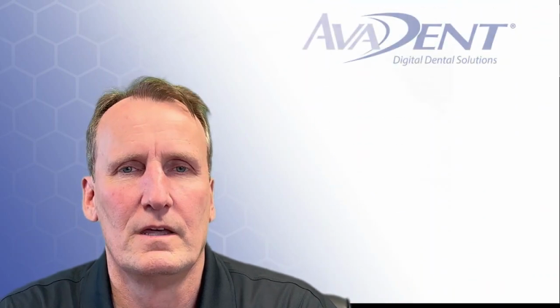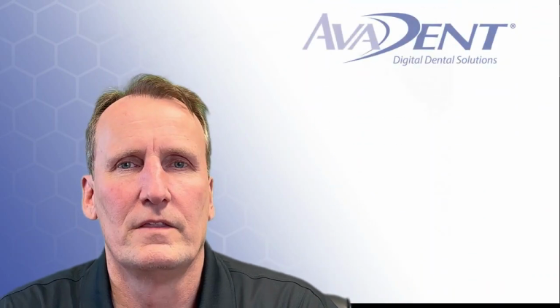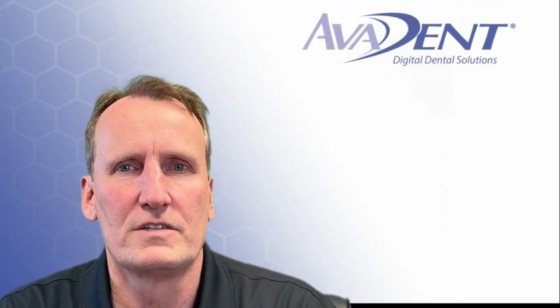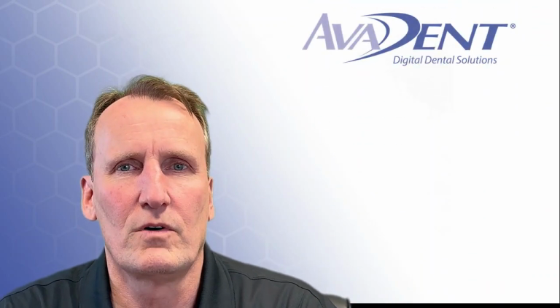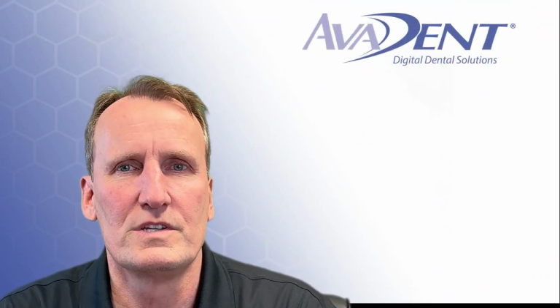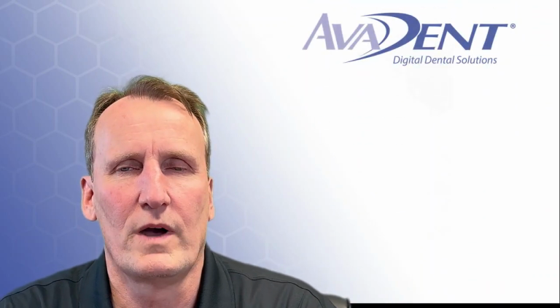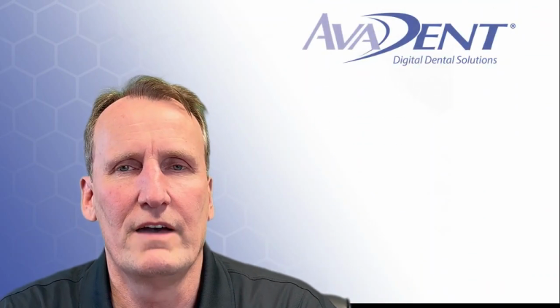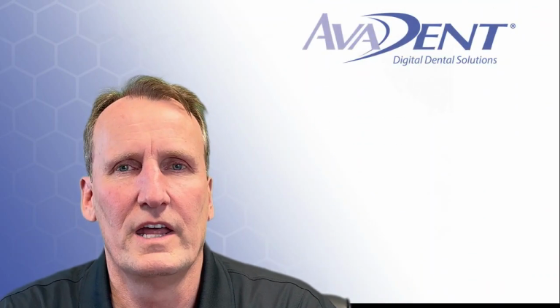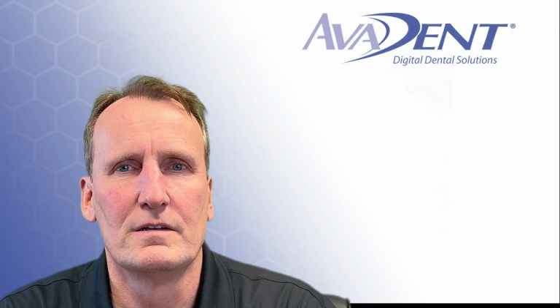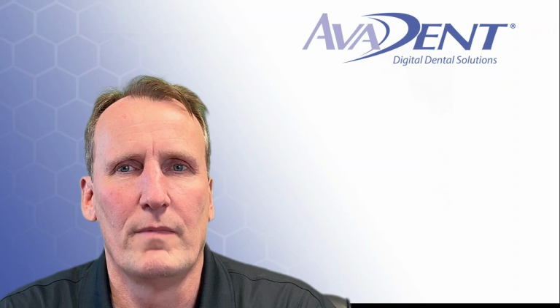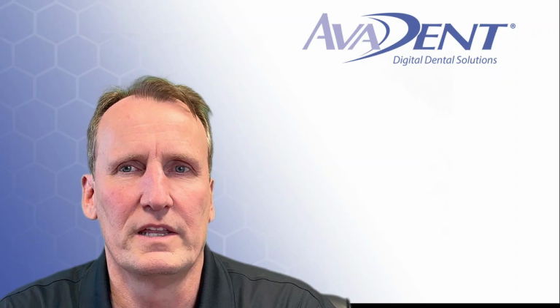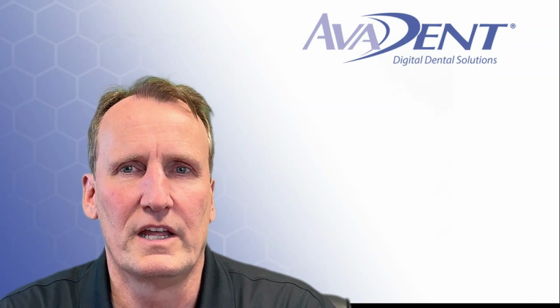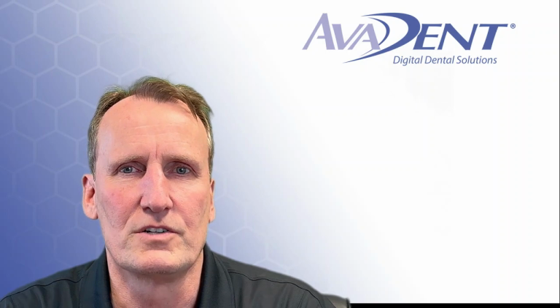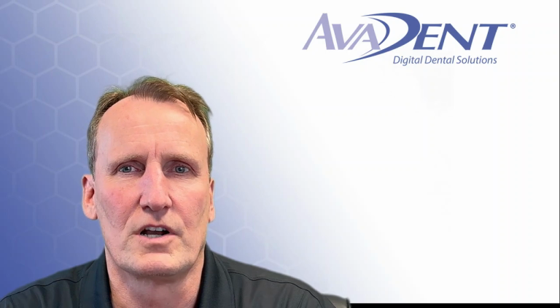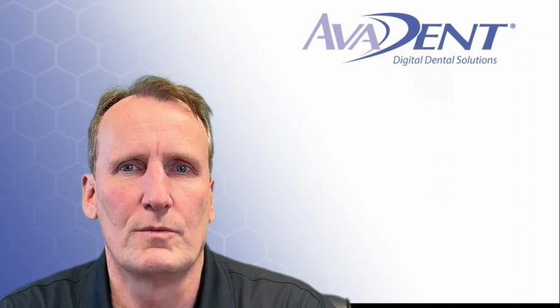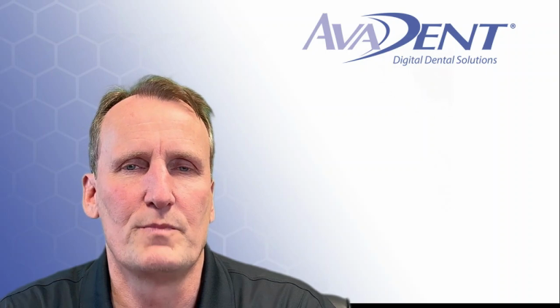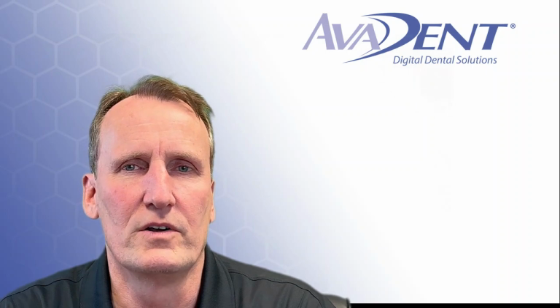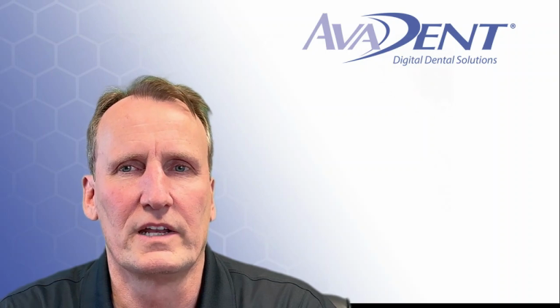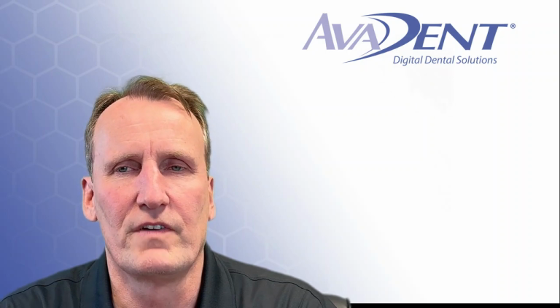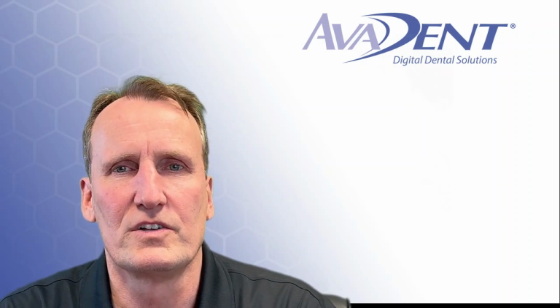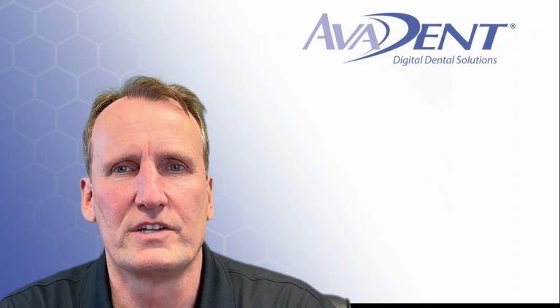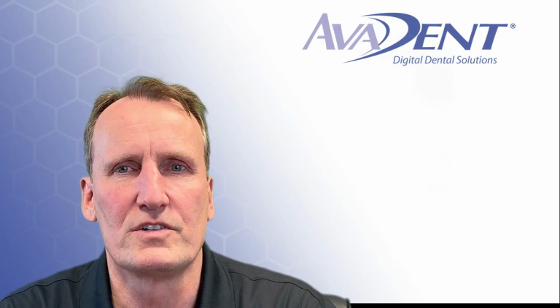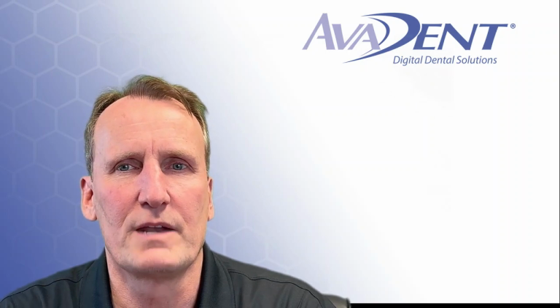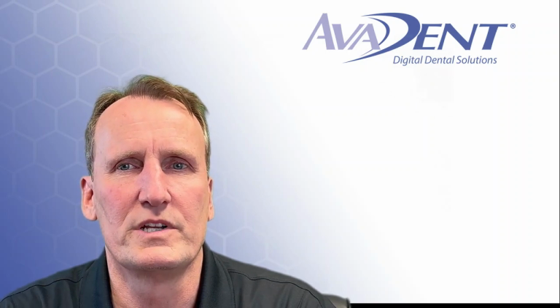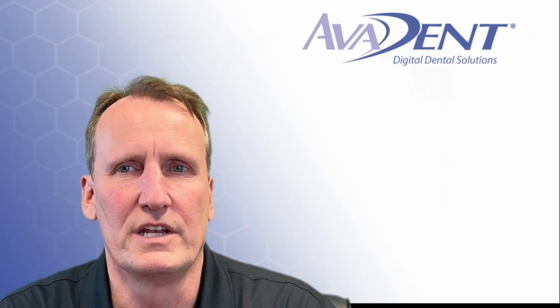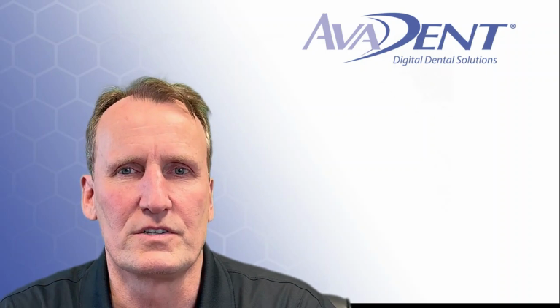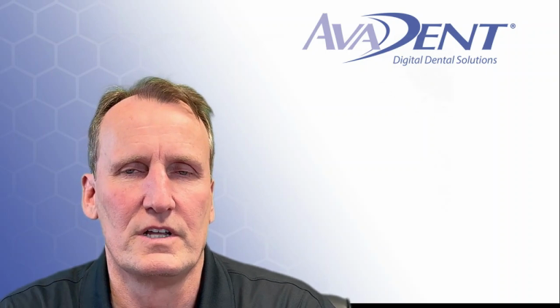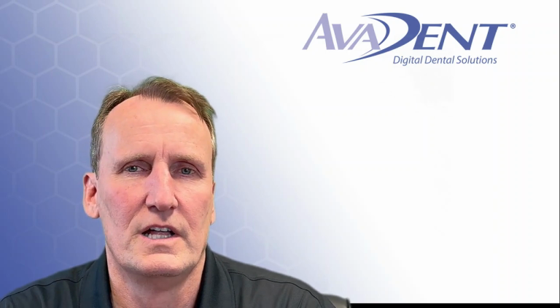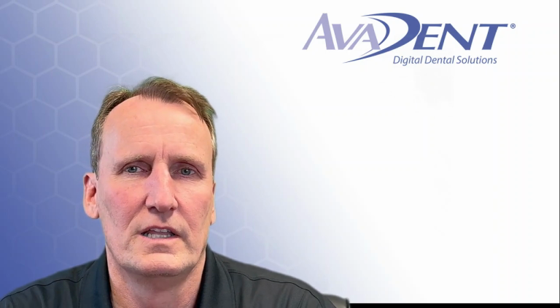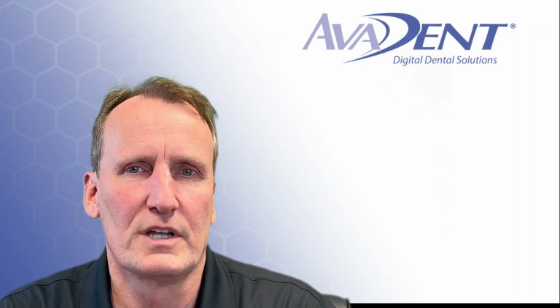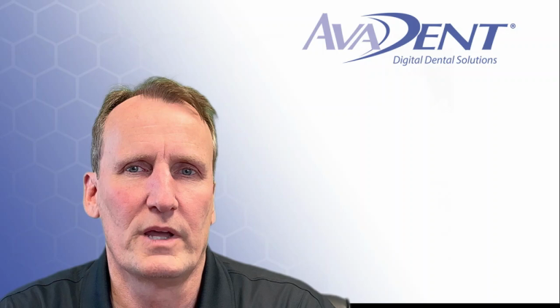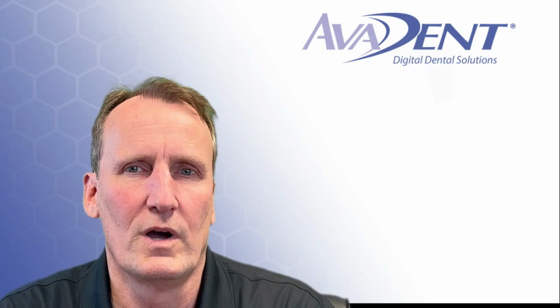There are several reasons why evident monolithic dentures are so much better than conventional dentures and printed dentures. Let me explain why.